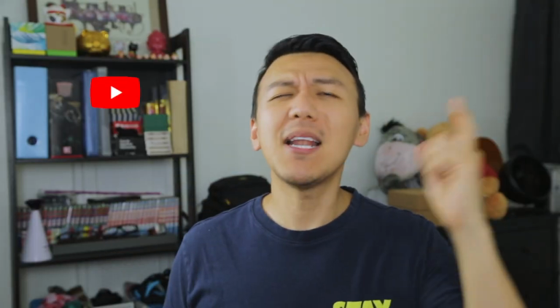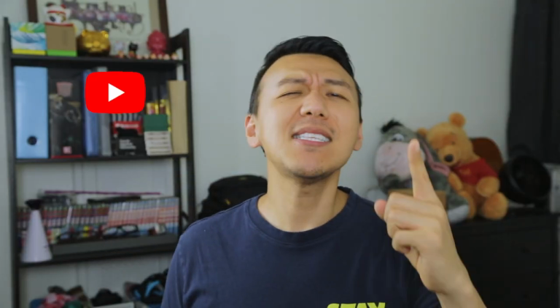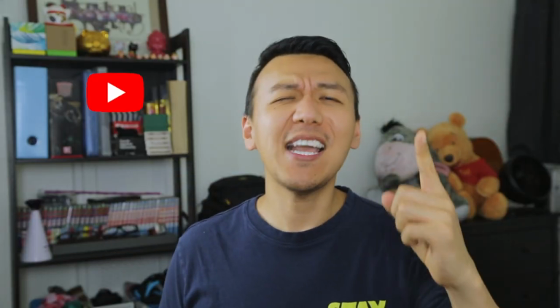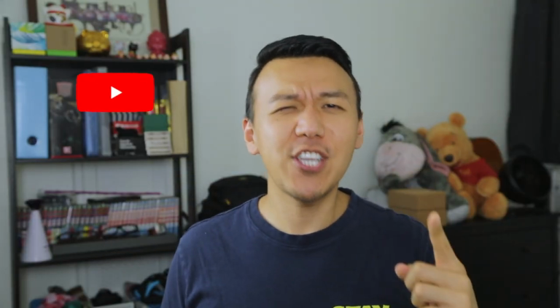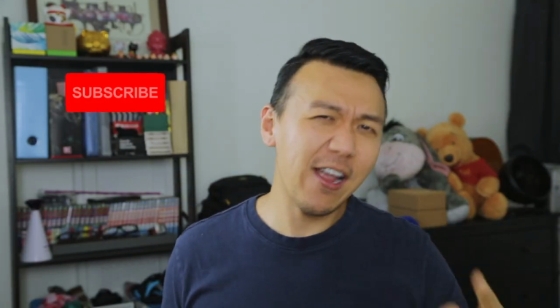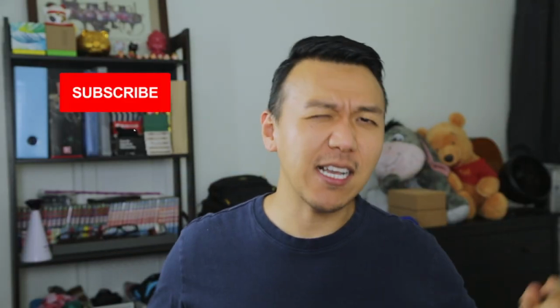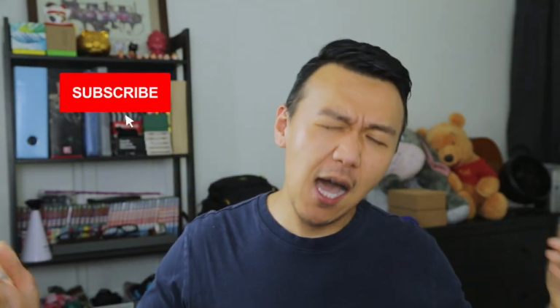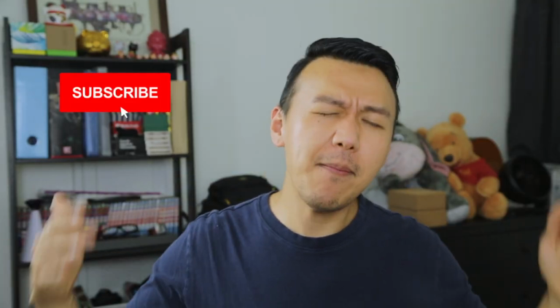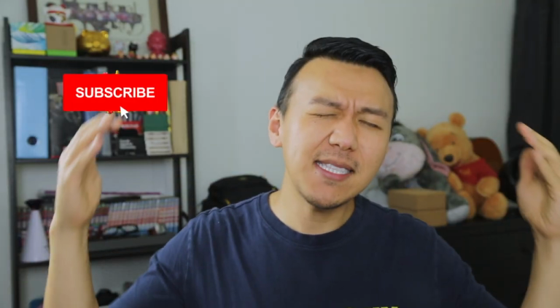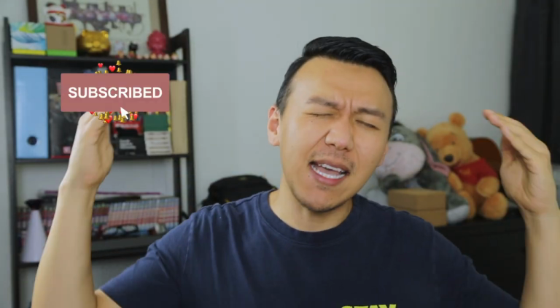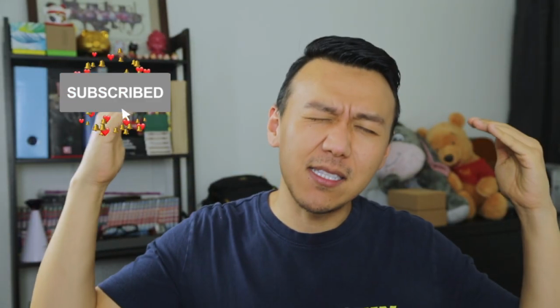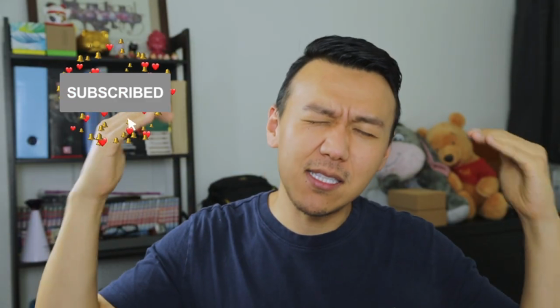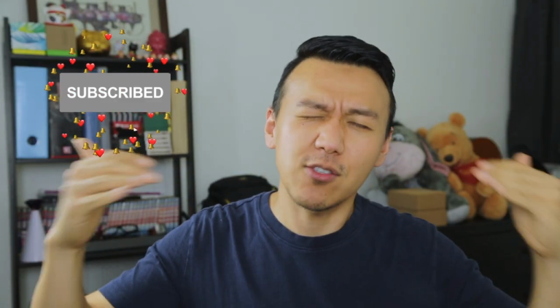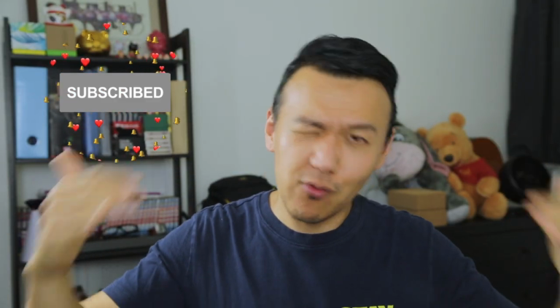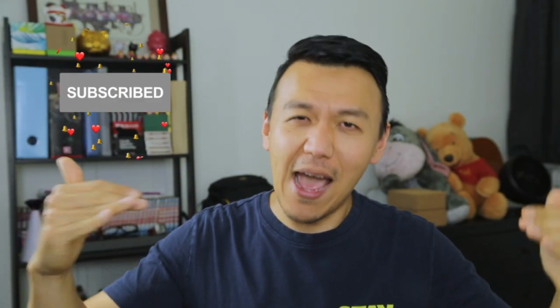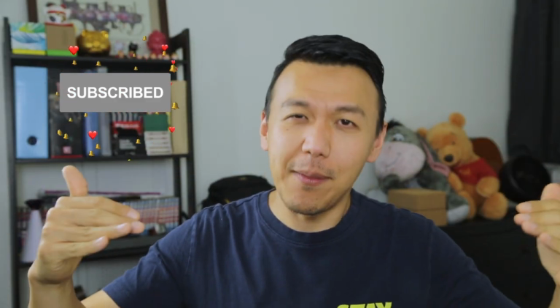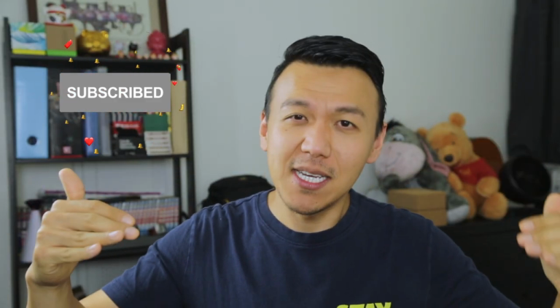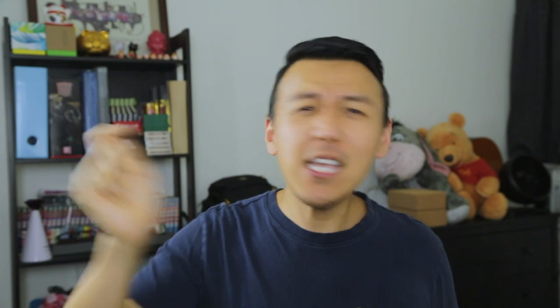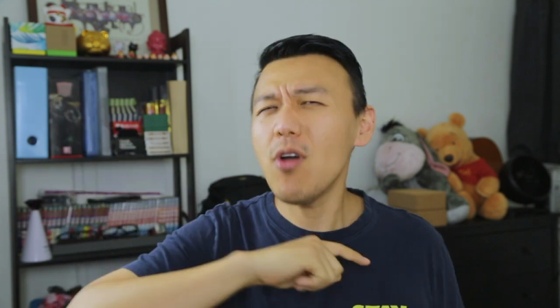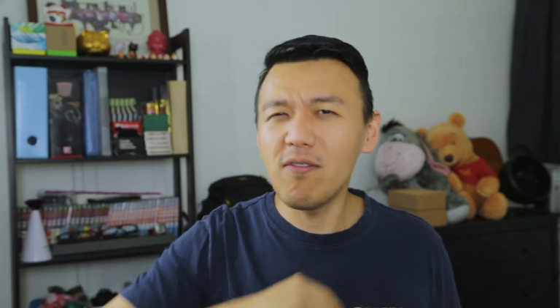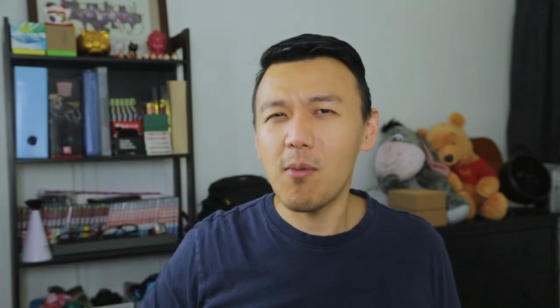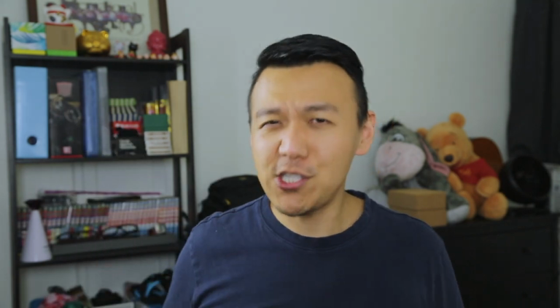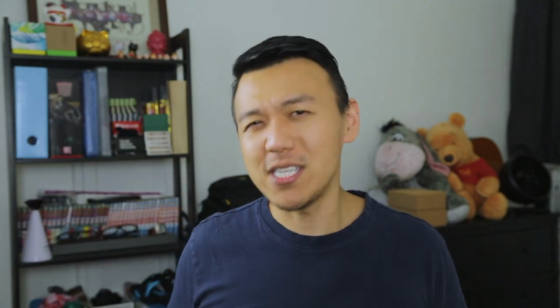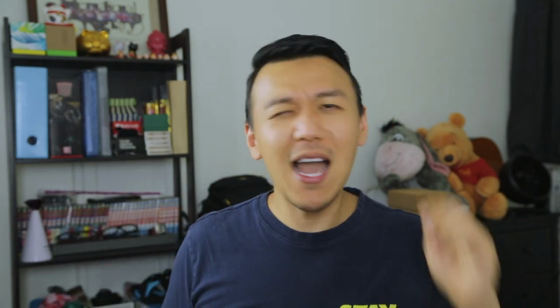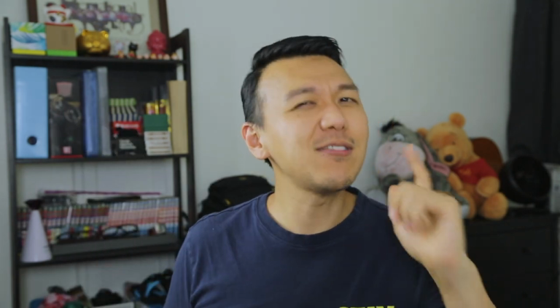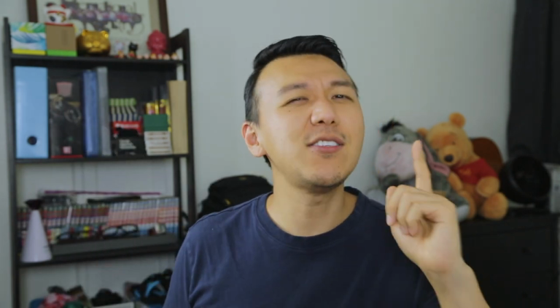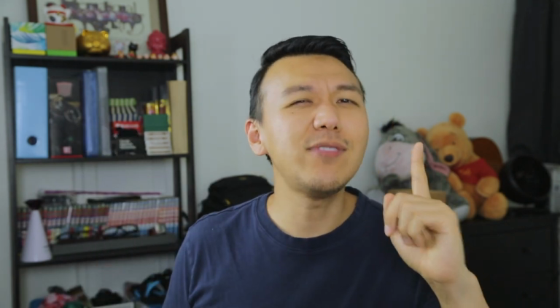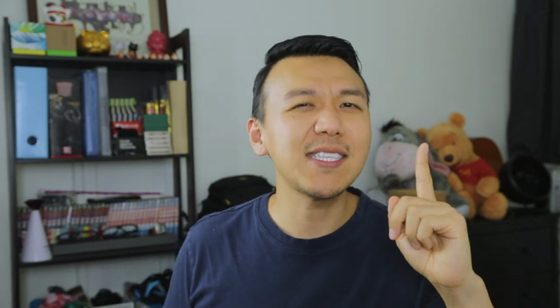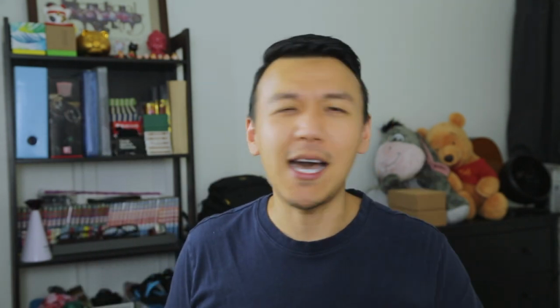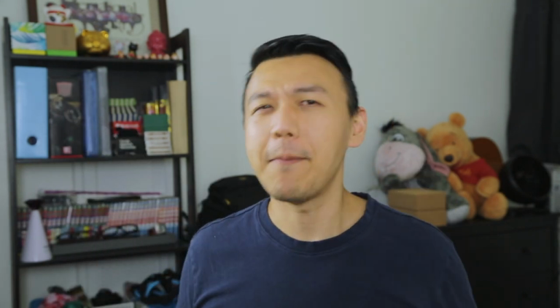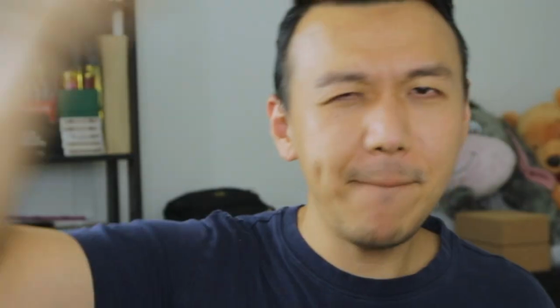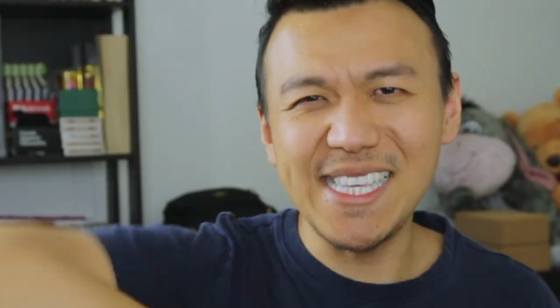Please like, share, comment, and subscribe. Thank you all for watching. I'll see you next time. Peace.